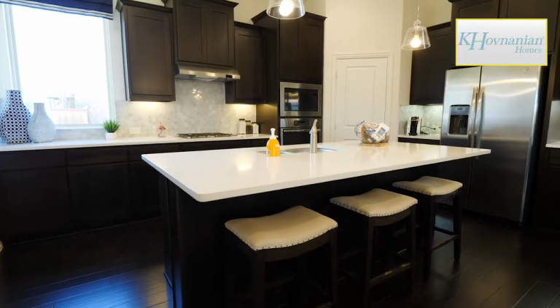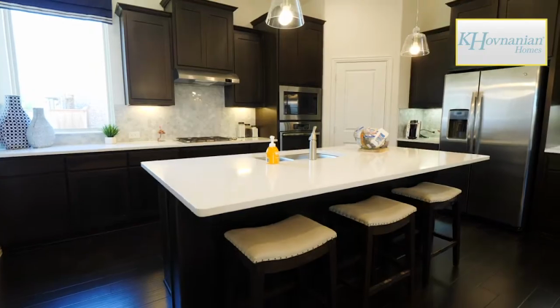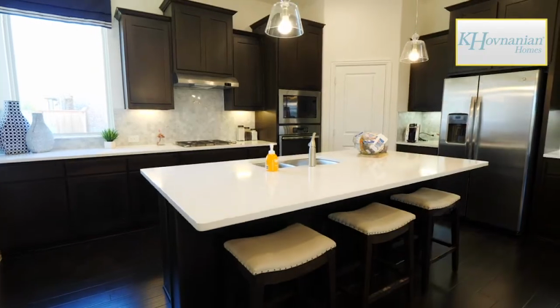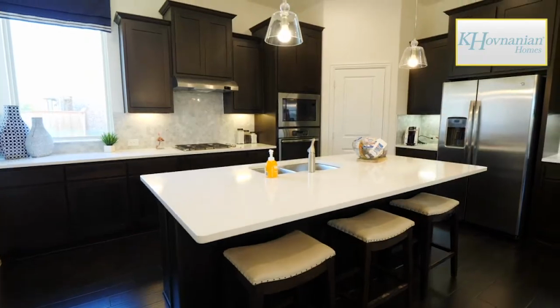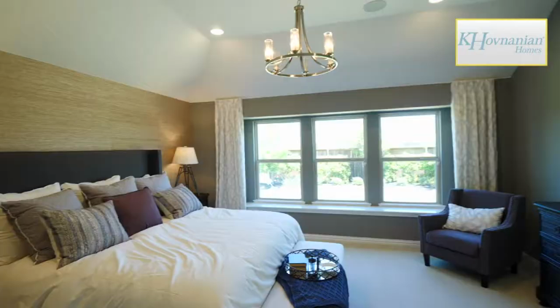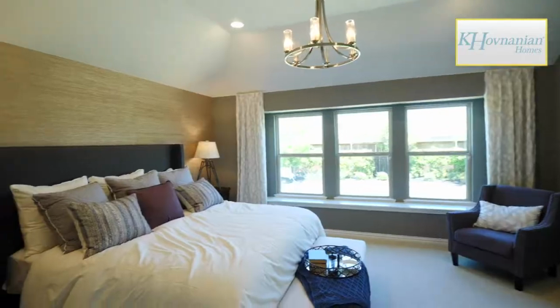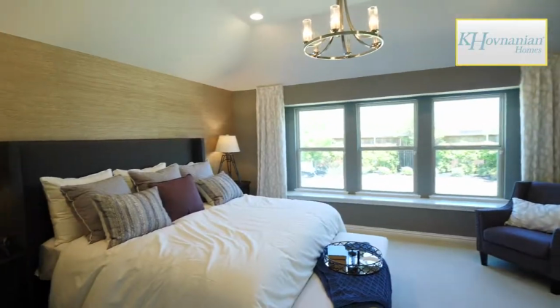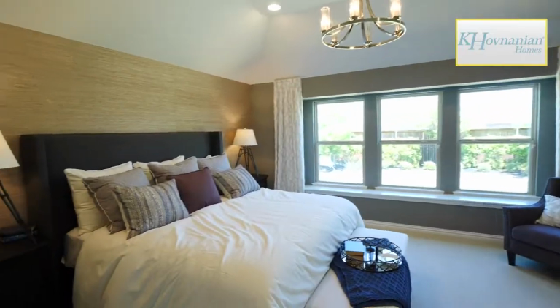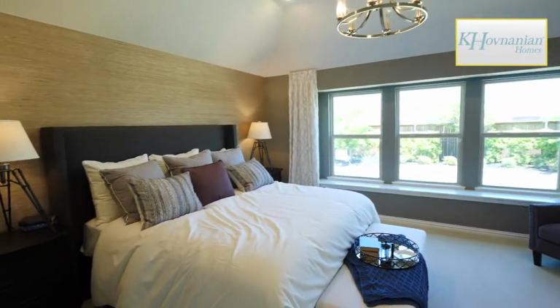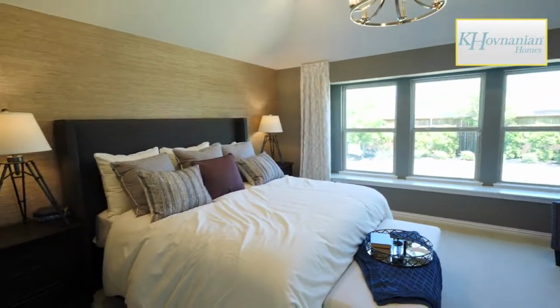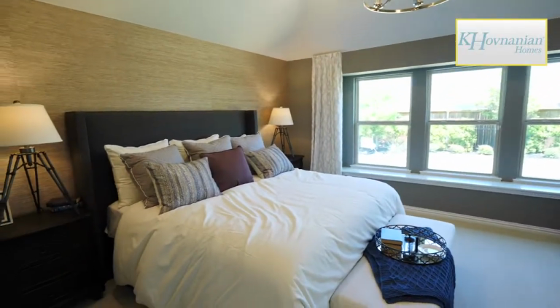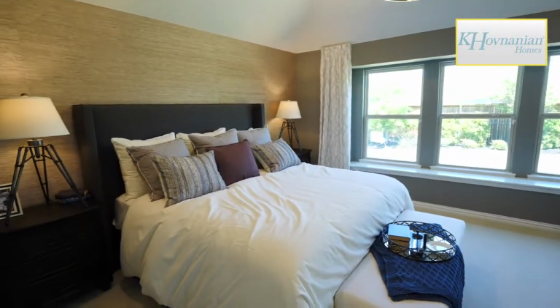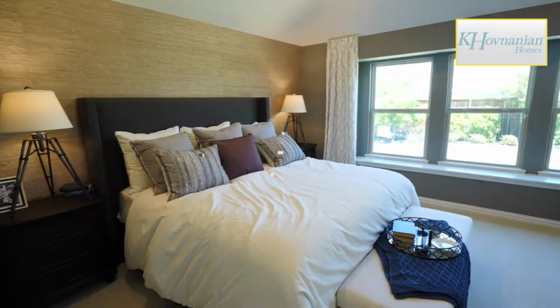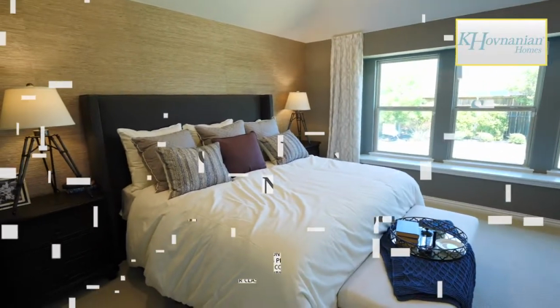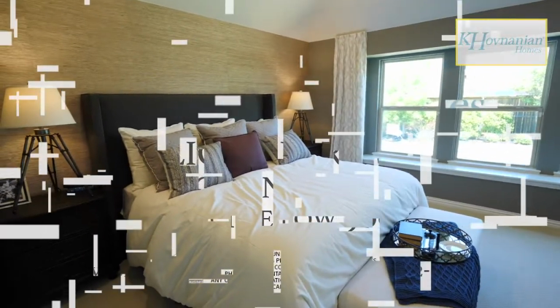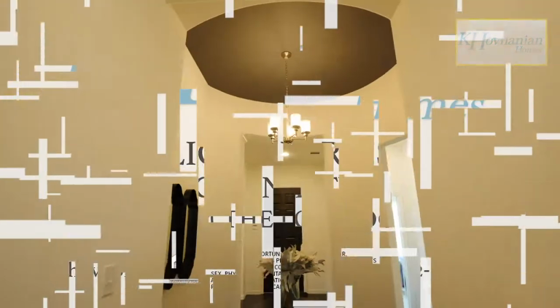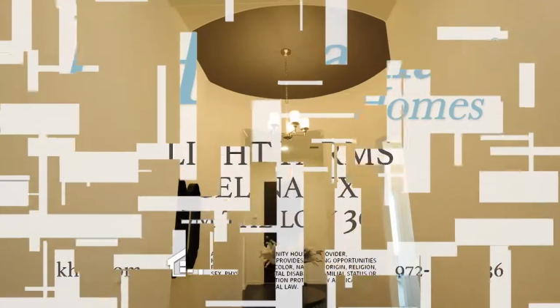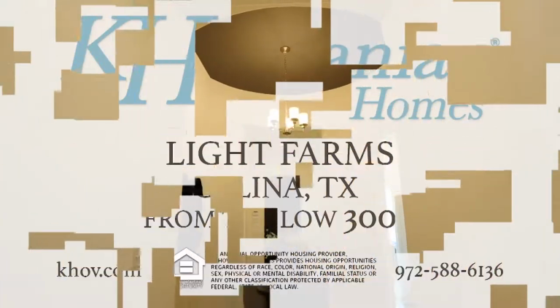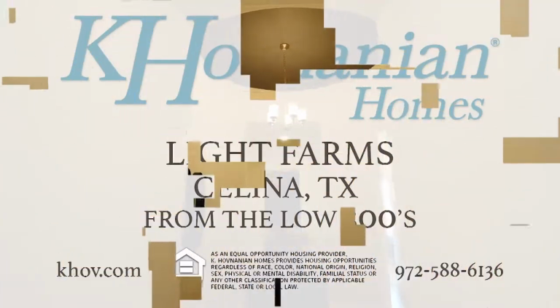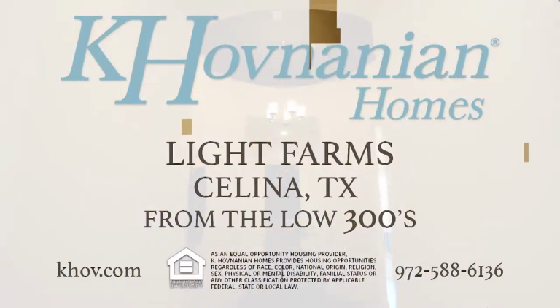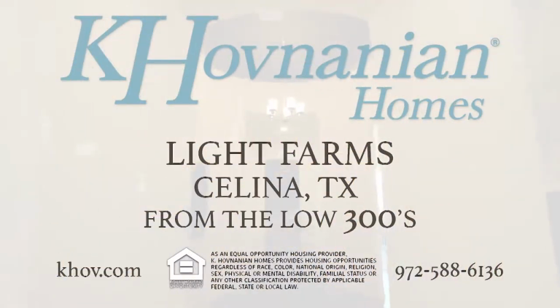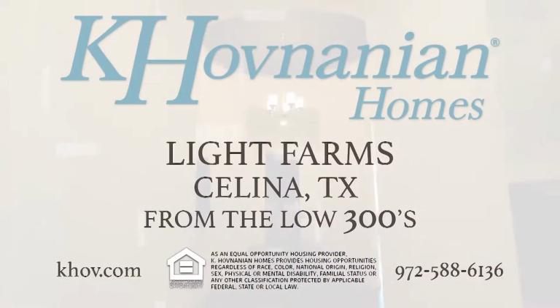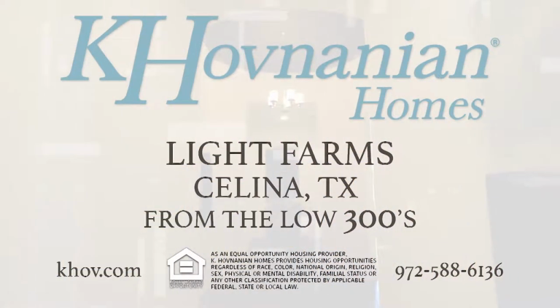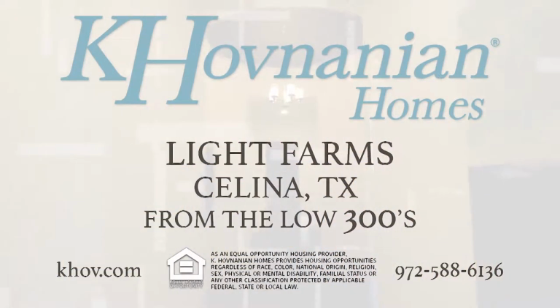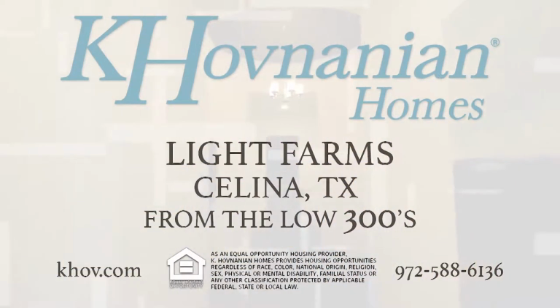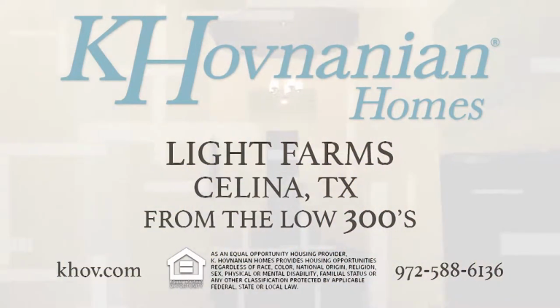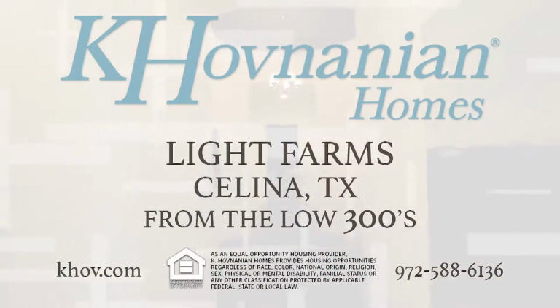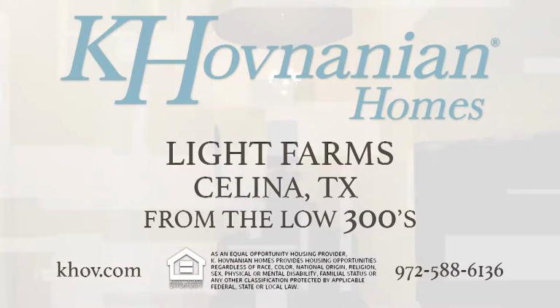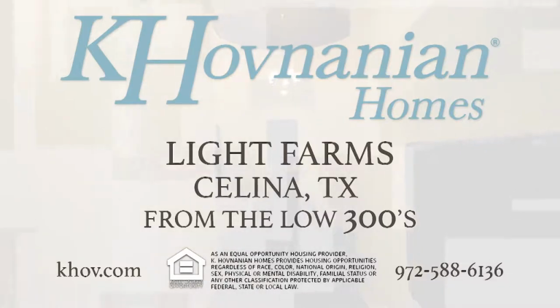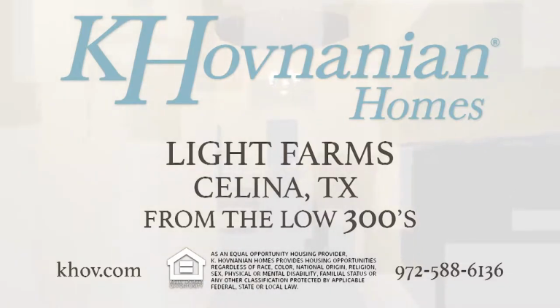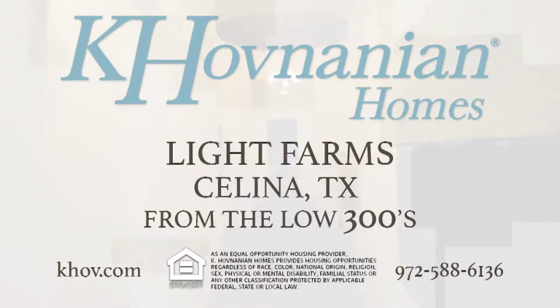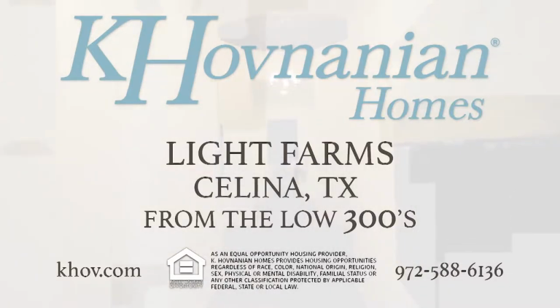Light Farms offers a wide variety of home designs and floor plans to accommodate your unique lifestyle. With prices from the low 300s, you're sure to find the right home for you. Come be a part of the excitement at Light Farms today.